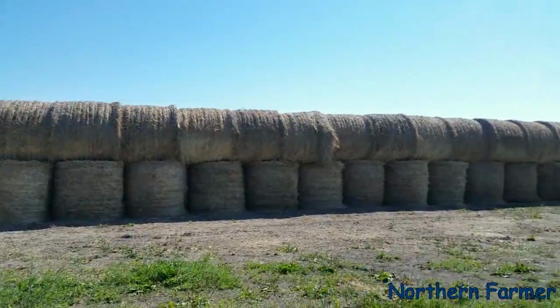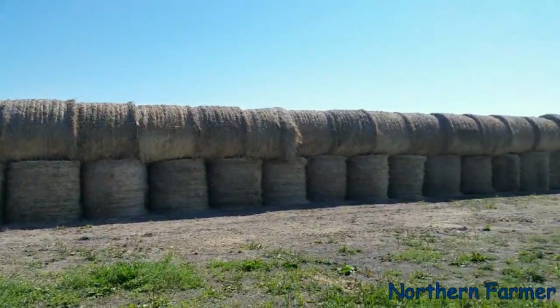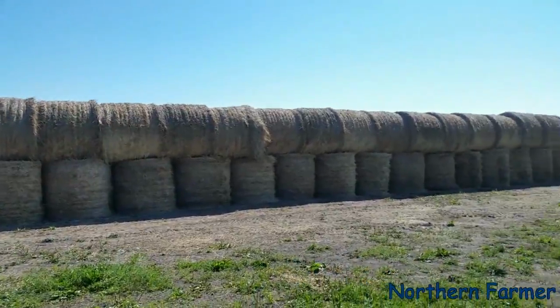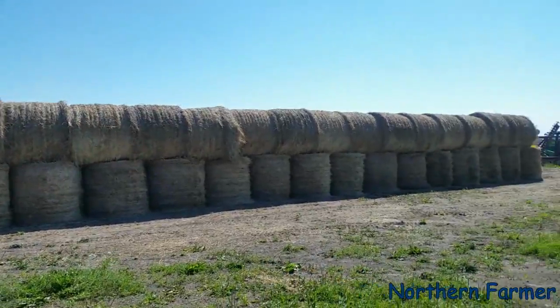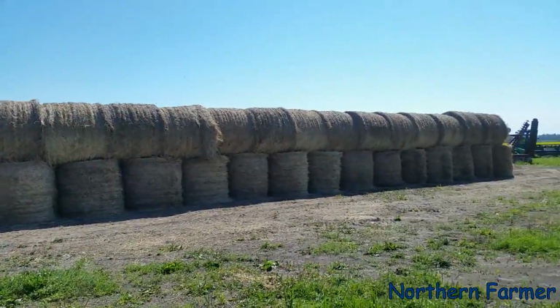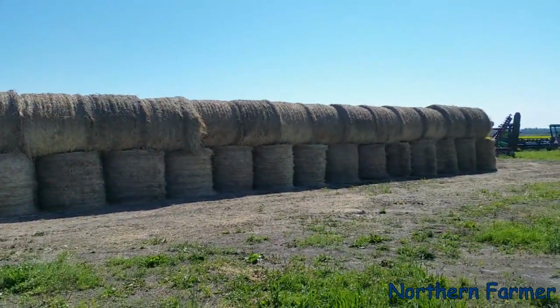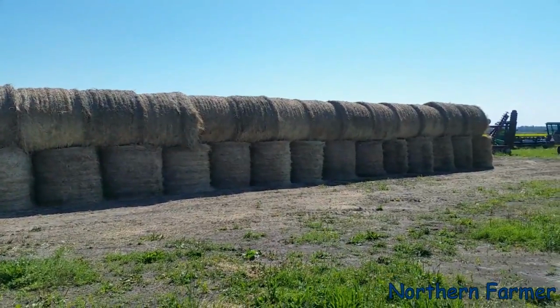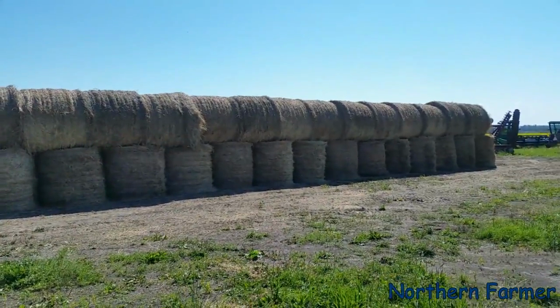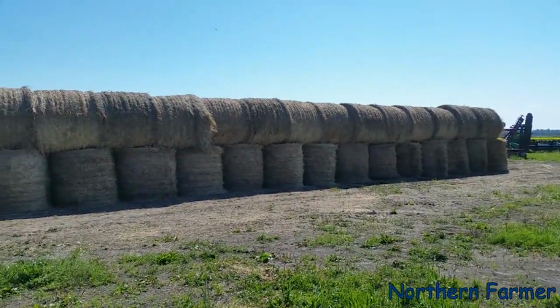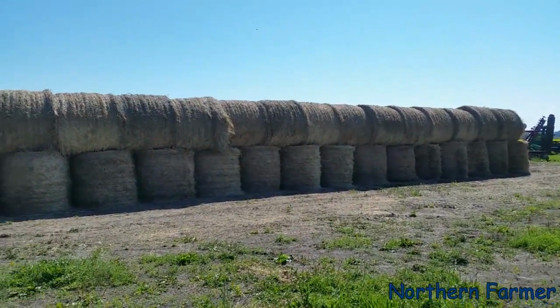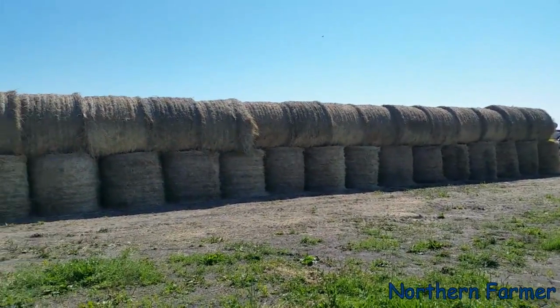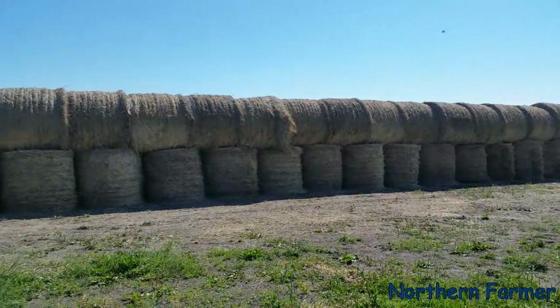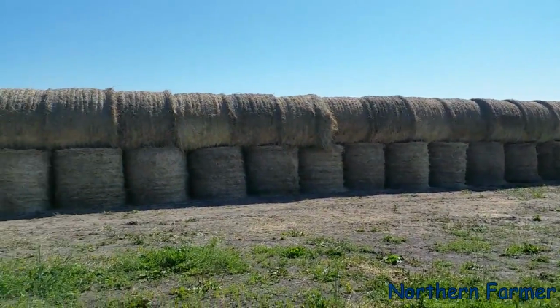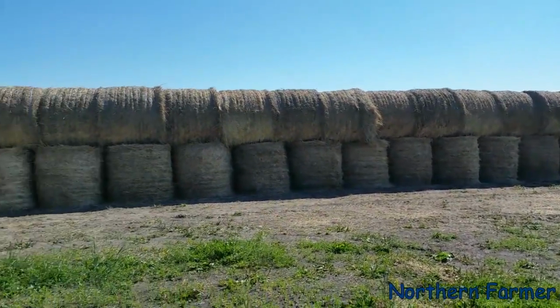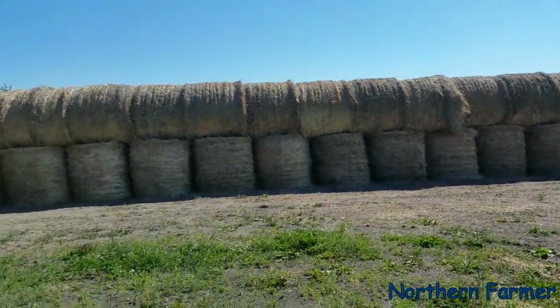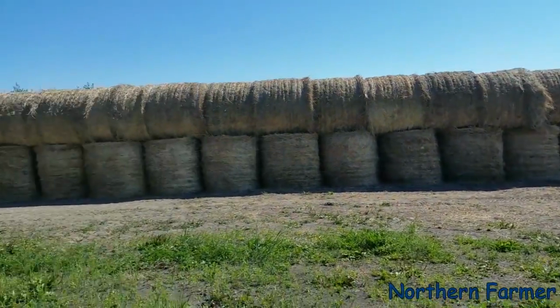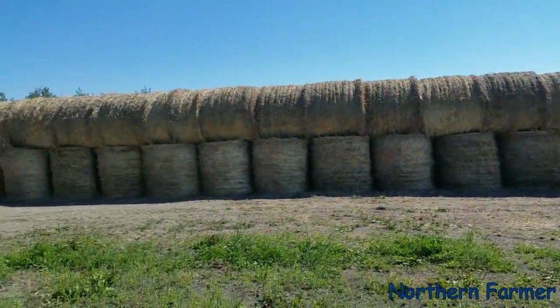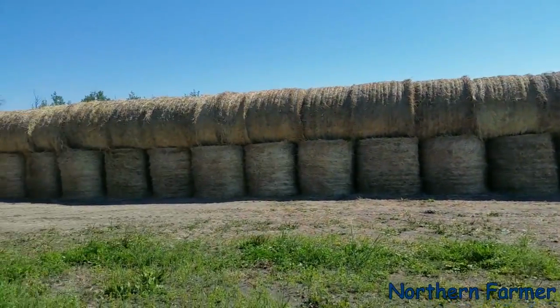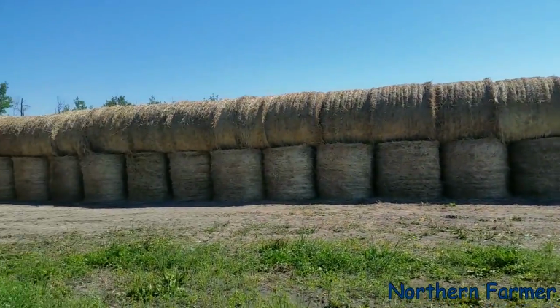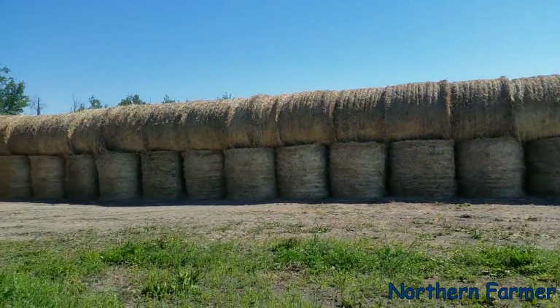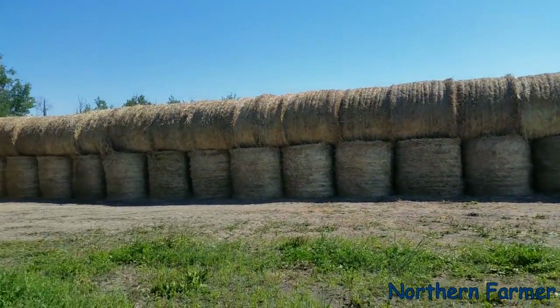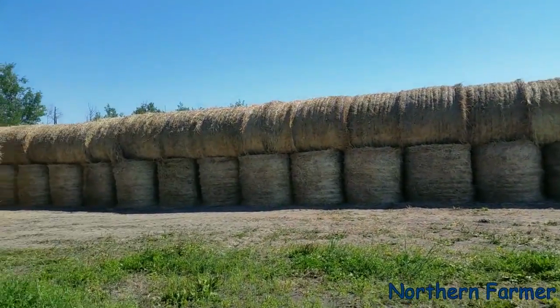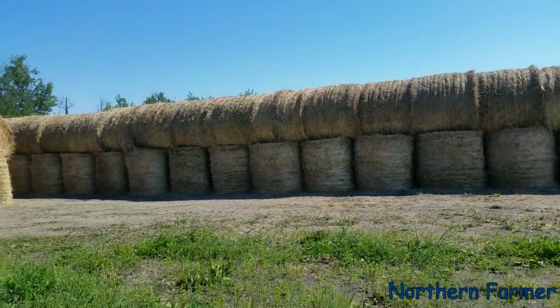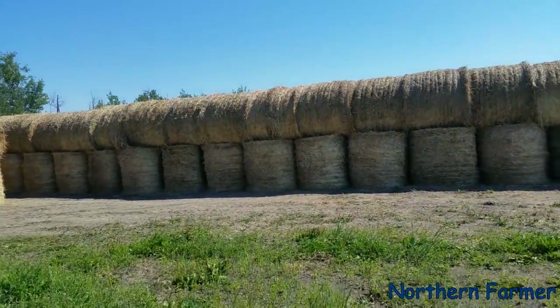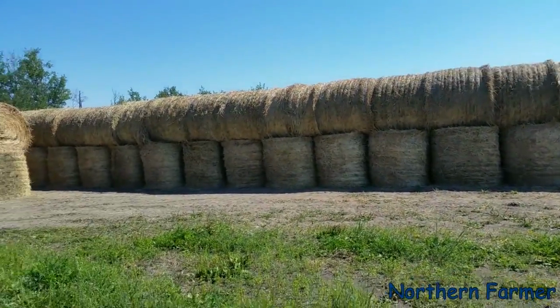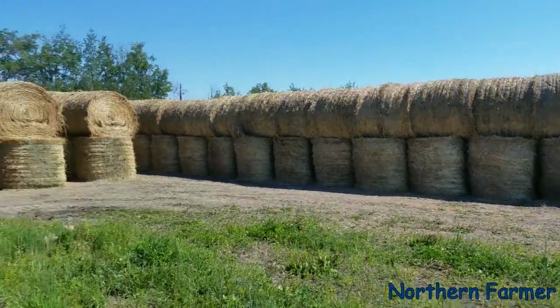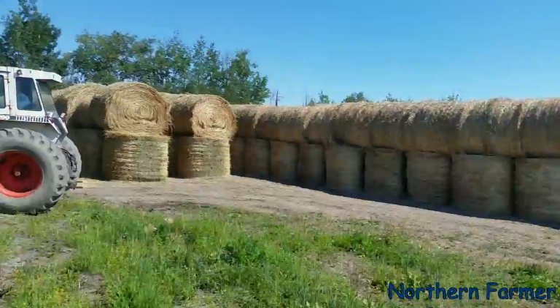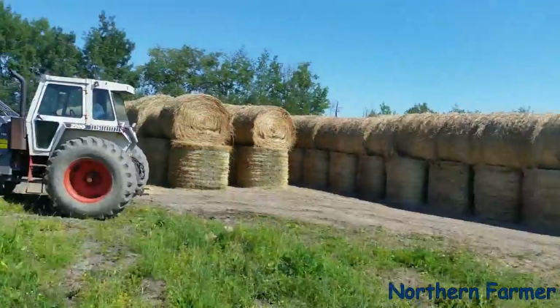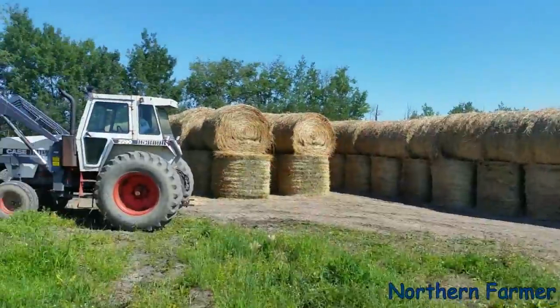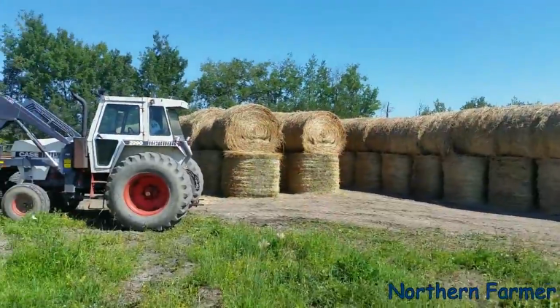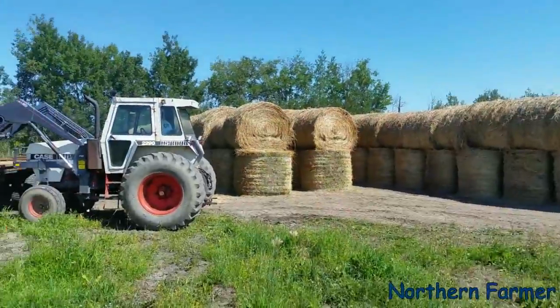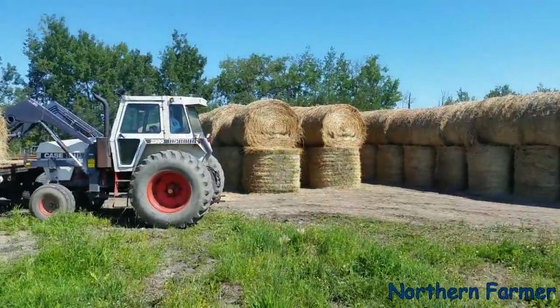We've got about 300 bales here so far. There's two rows right there and two more here.